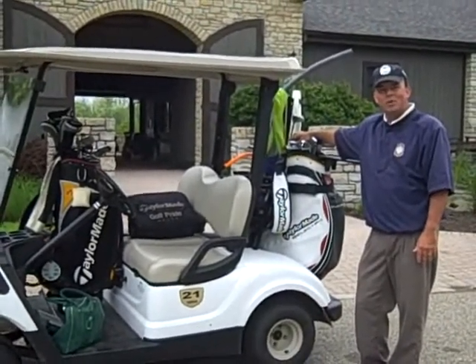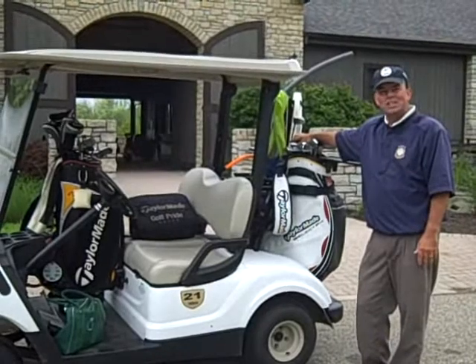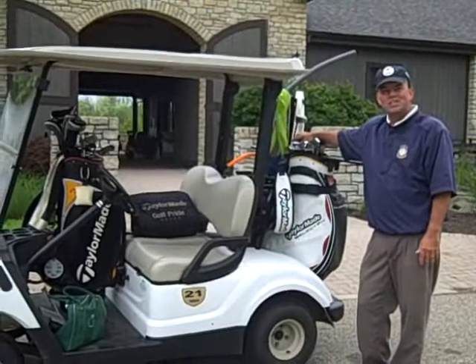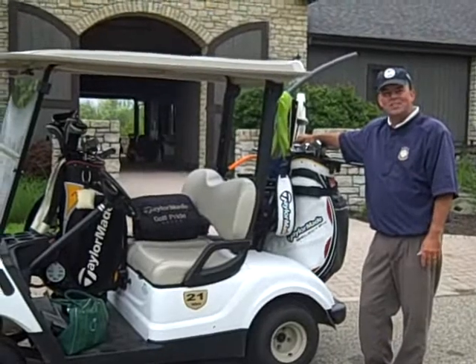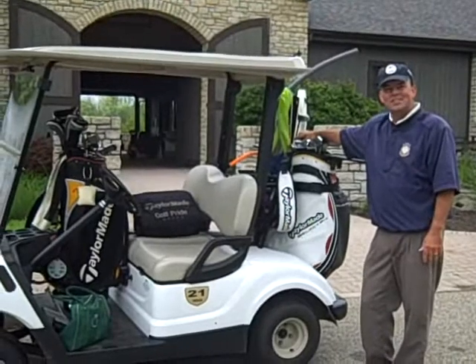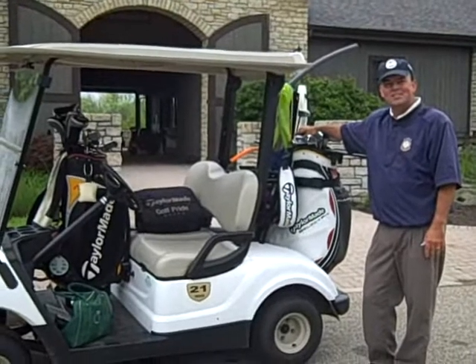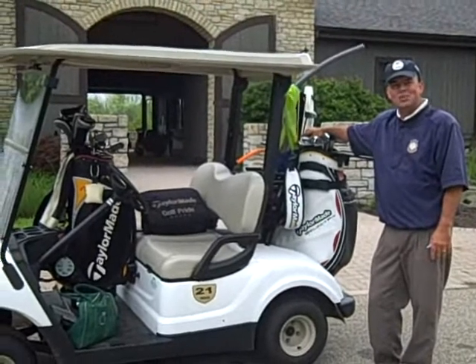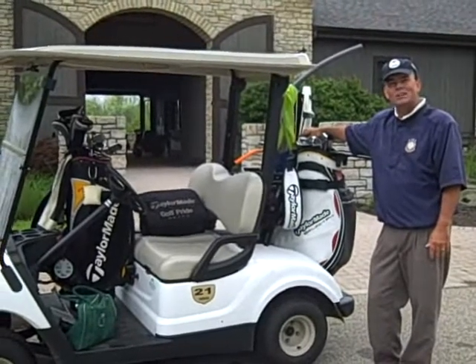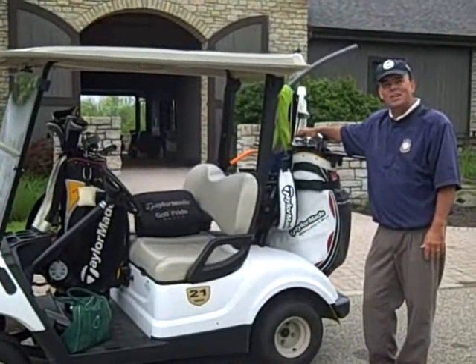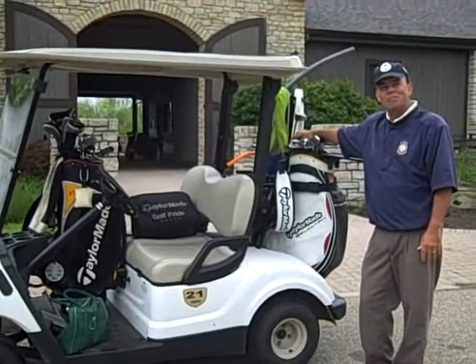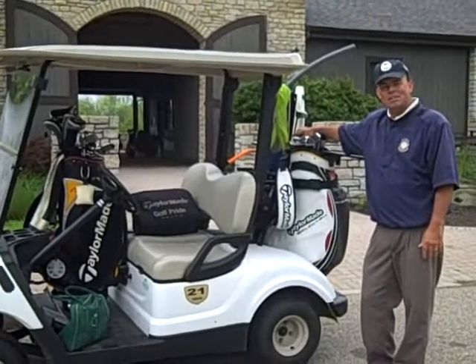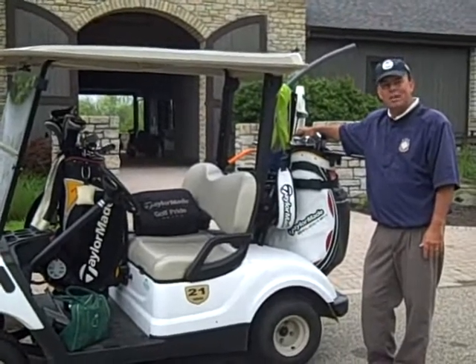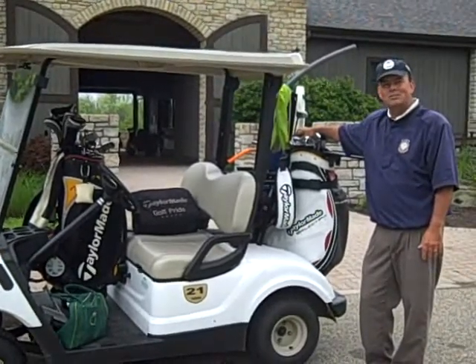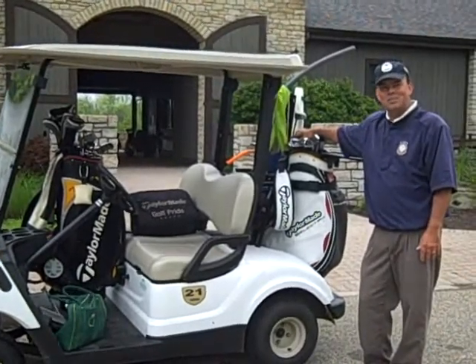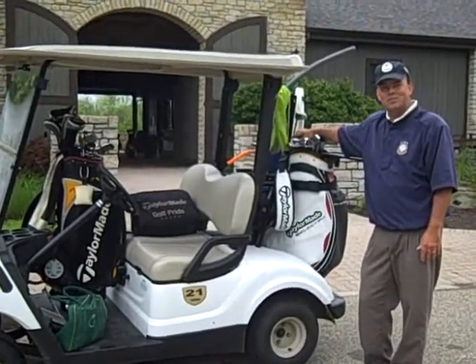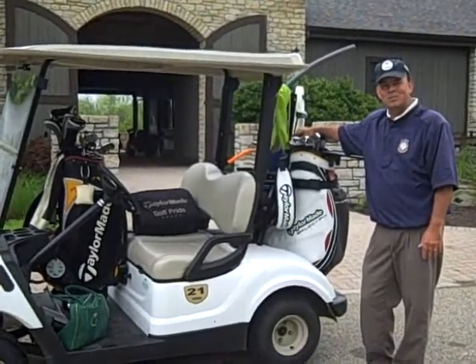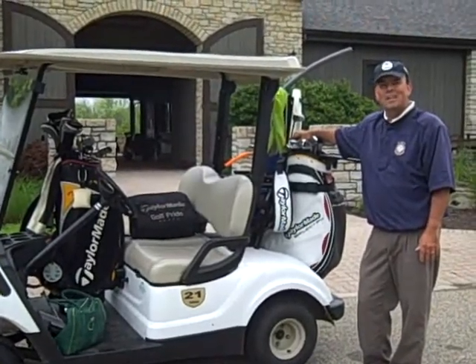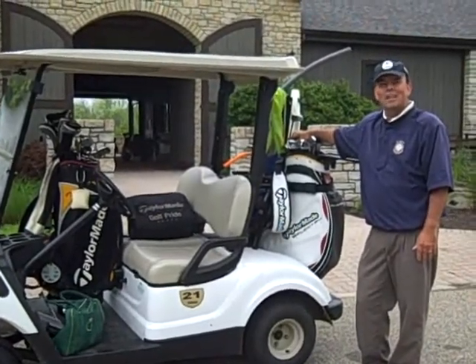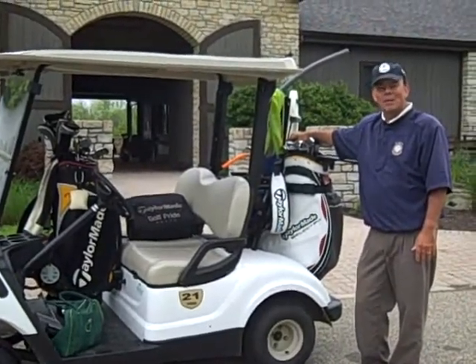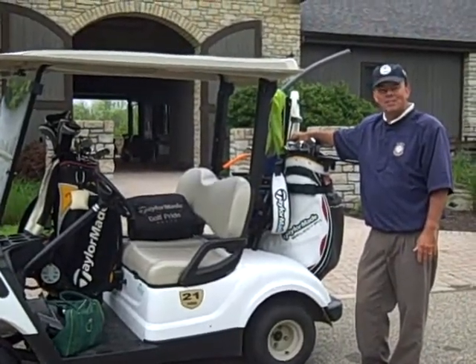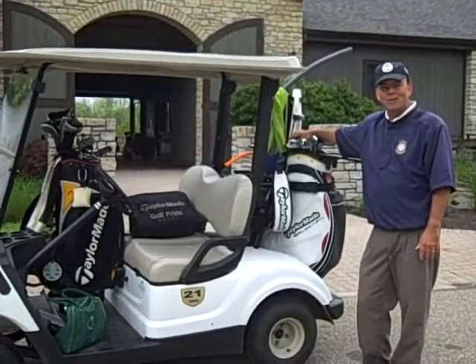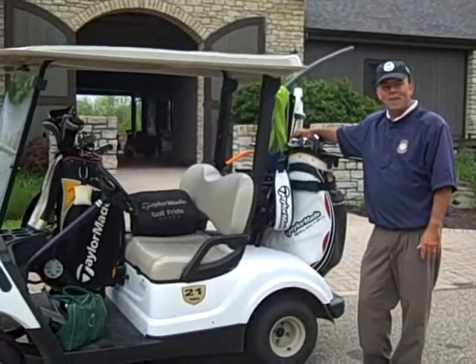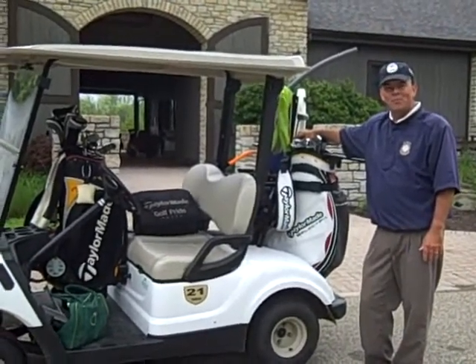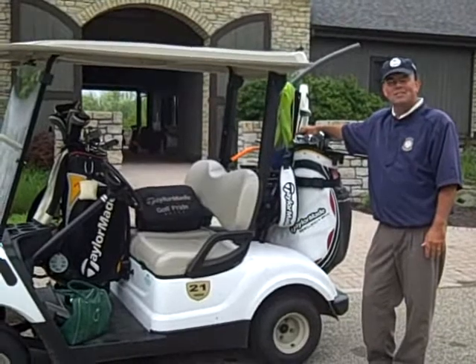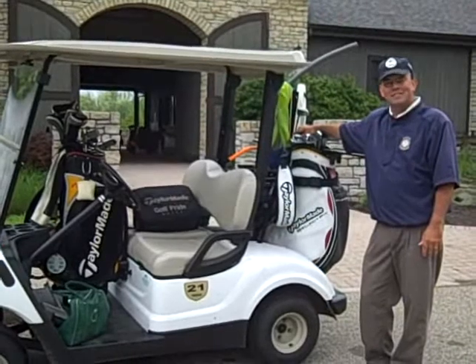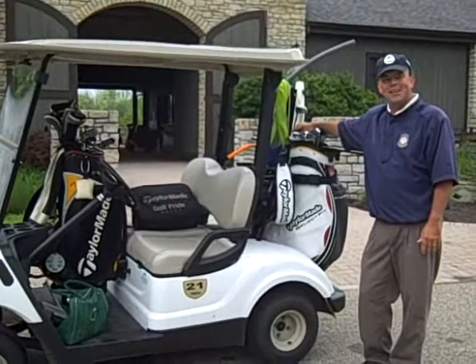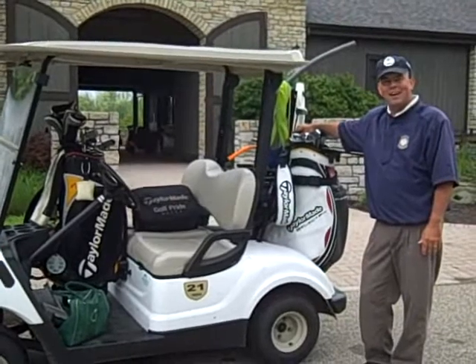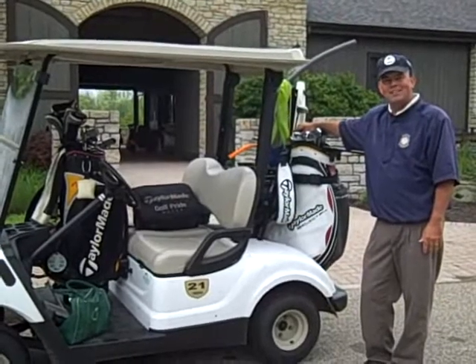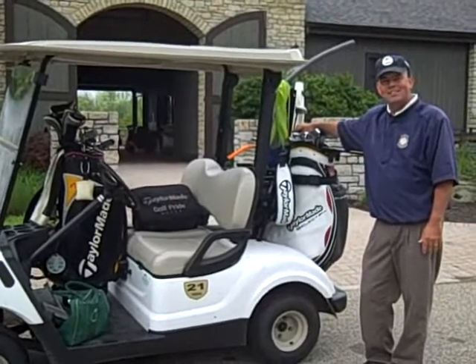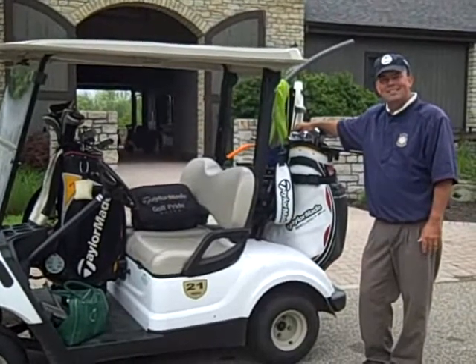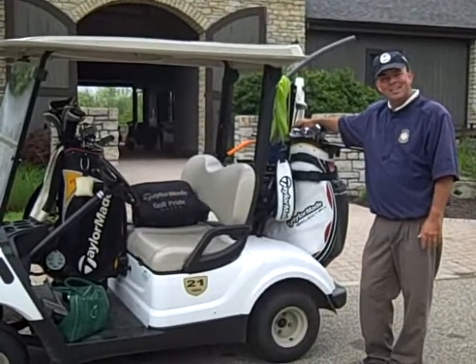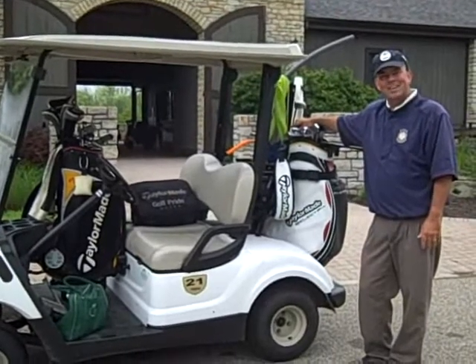Thanks for stopping in. Look forward to seeing you soon. This is Joel Suggs, PGA Master Teaching Professional at Meadowlinks & Golf Academy in Cincinnati, Ohio. Take care.